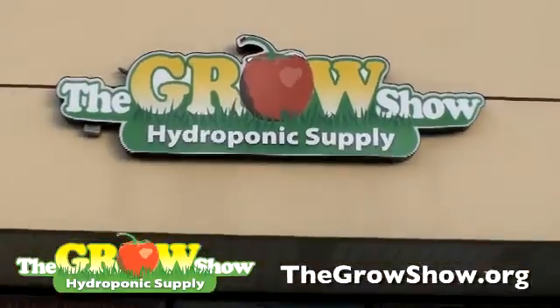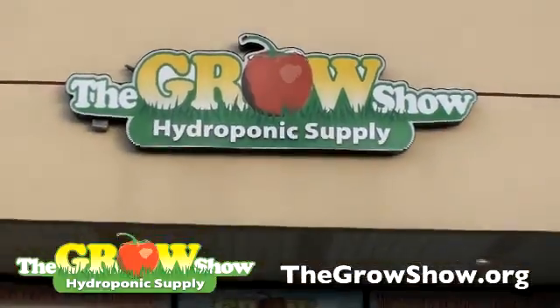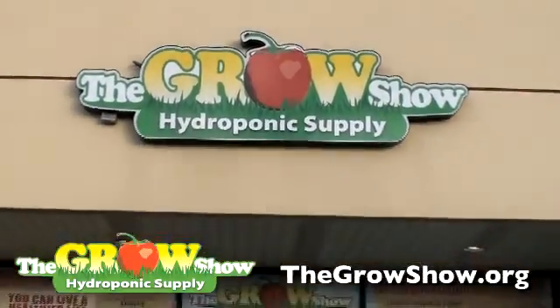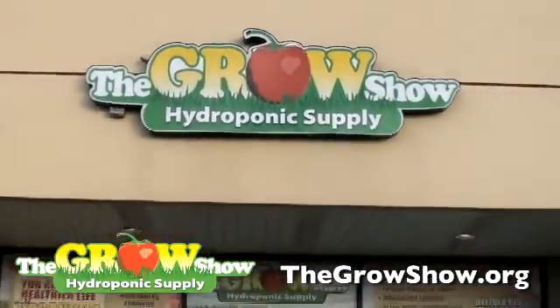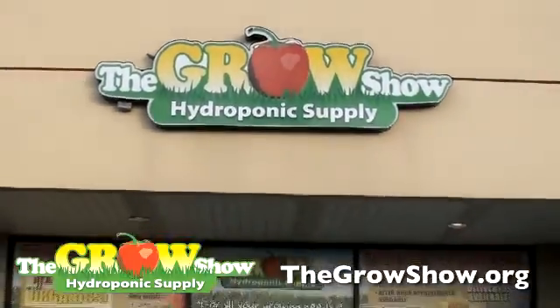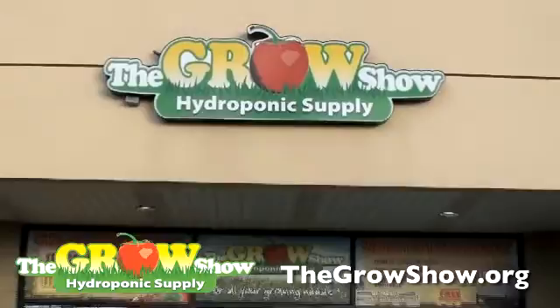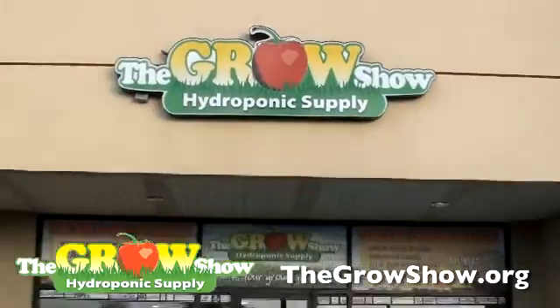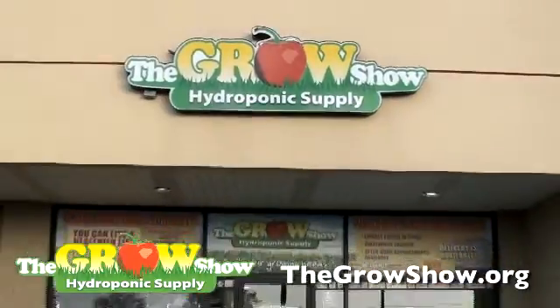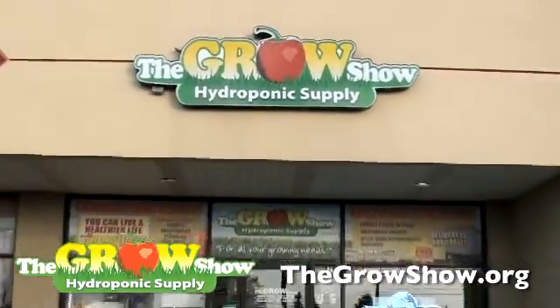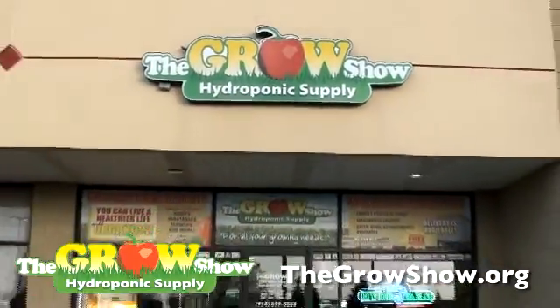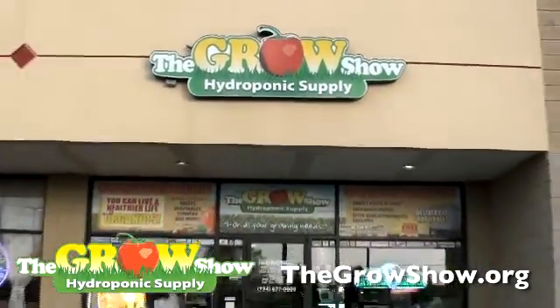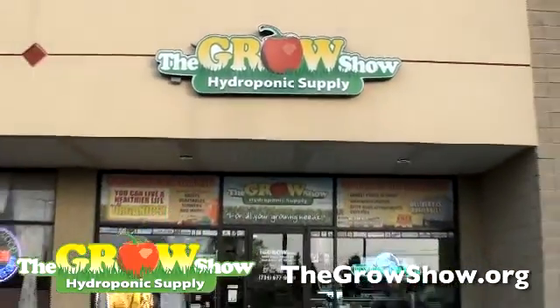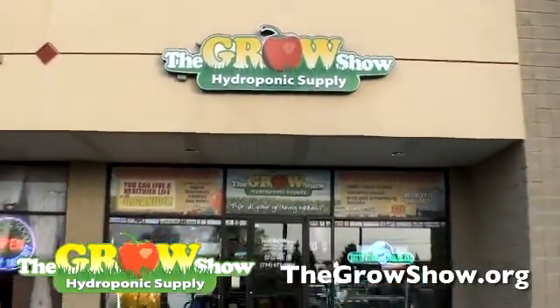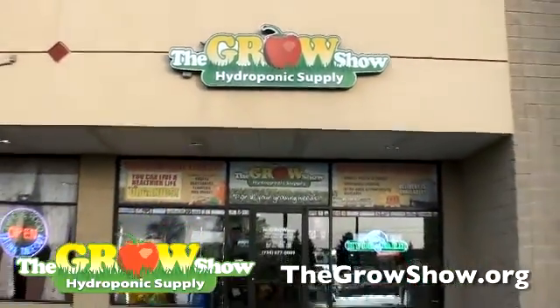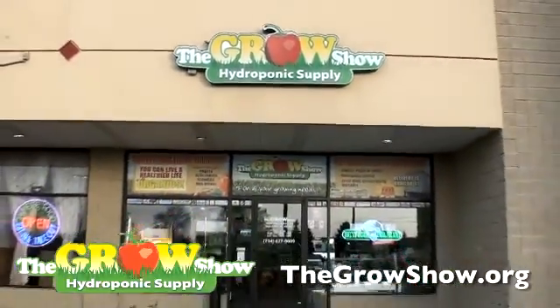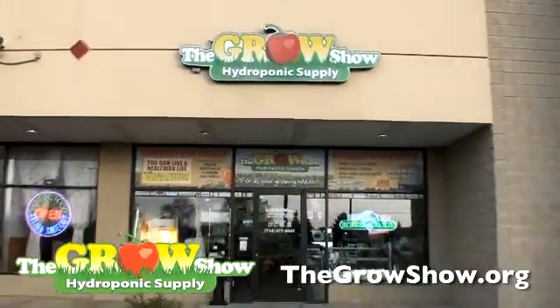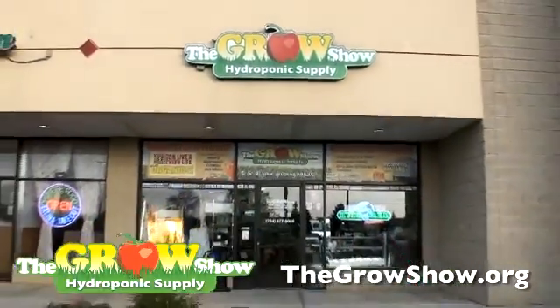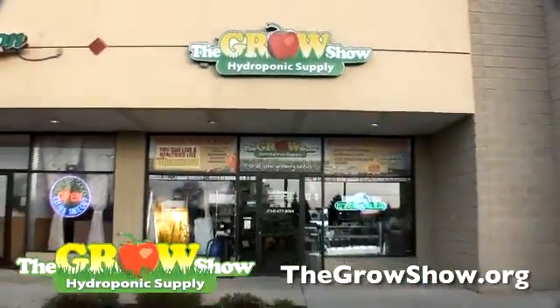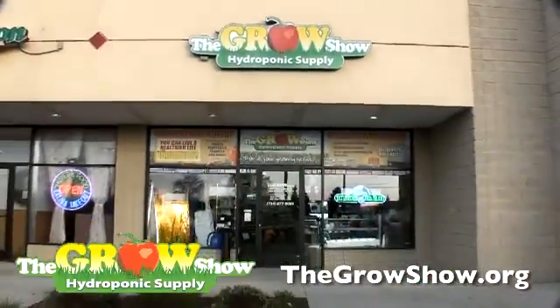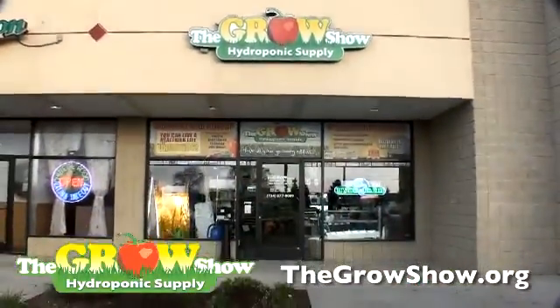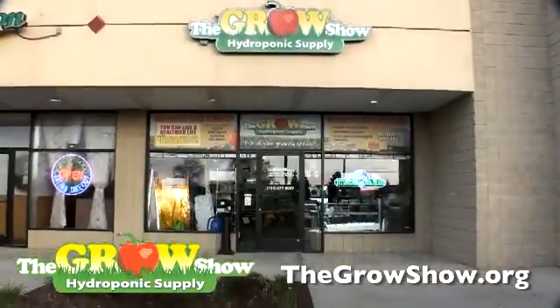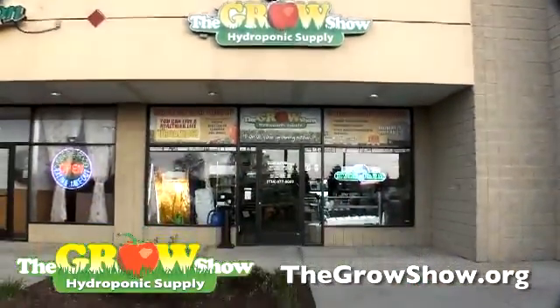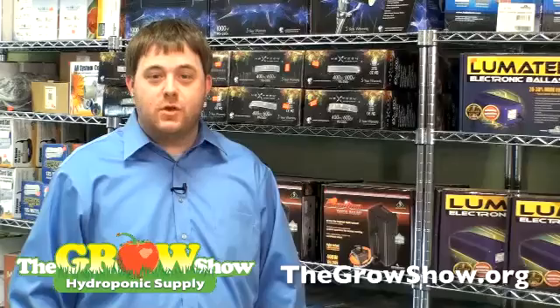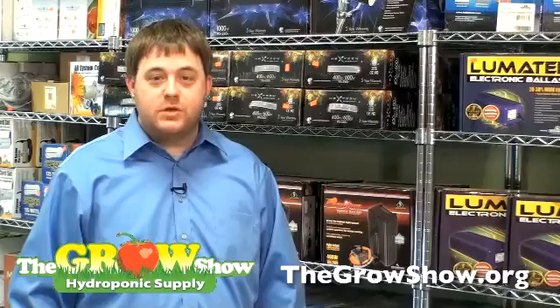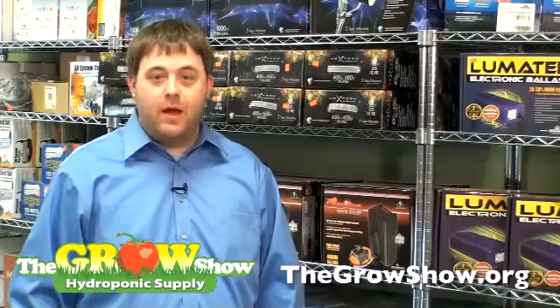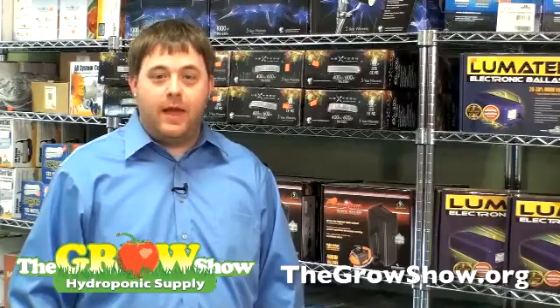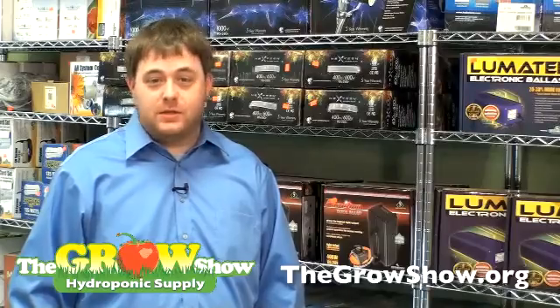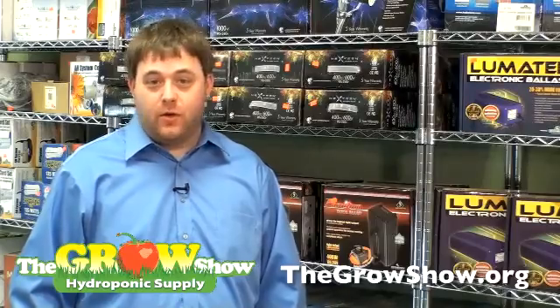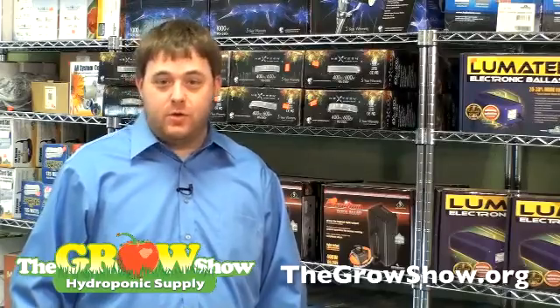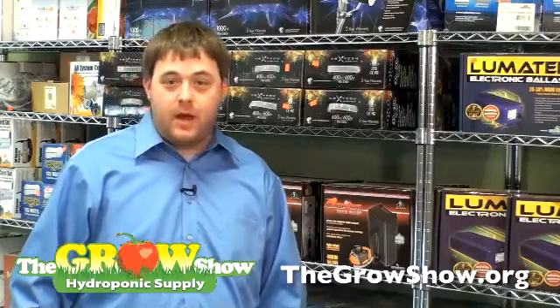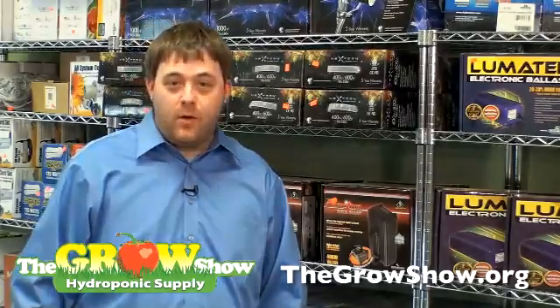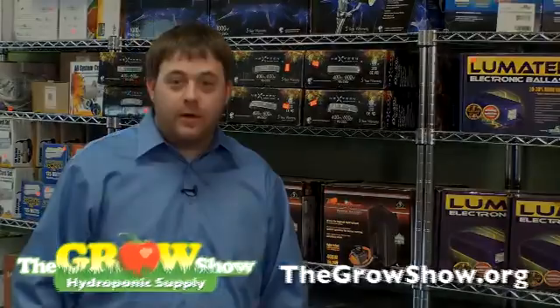Here at the Grow Show, we have all your growing supplies widely available for you at our Ann Arbor location or at thegrowshow.org.